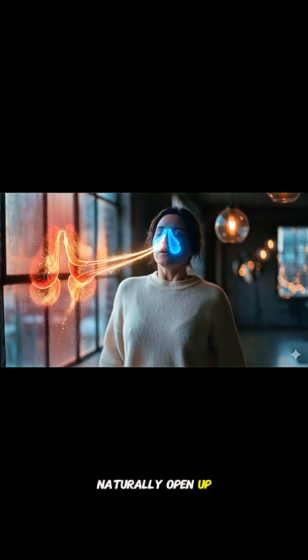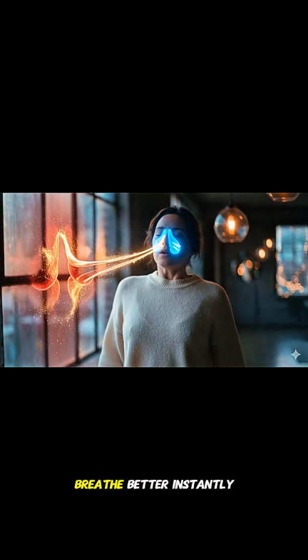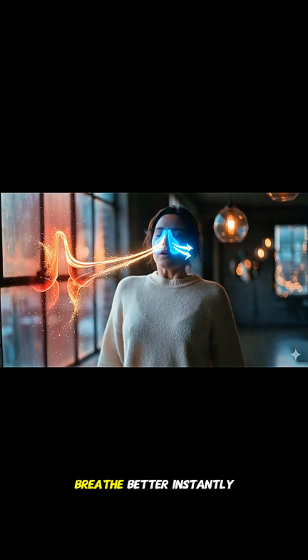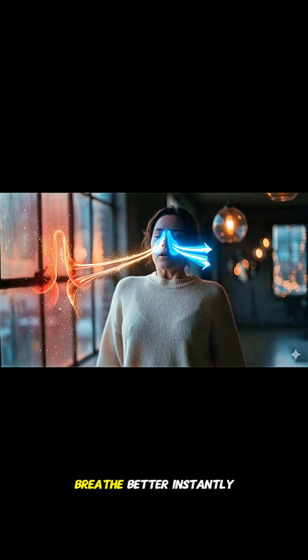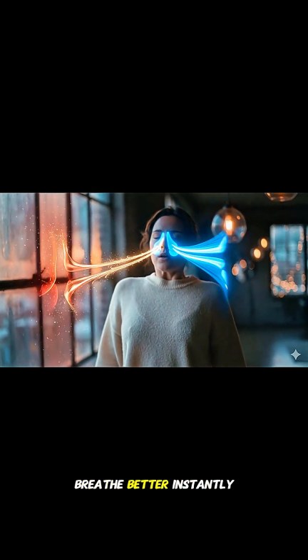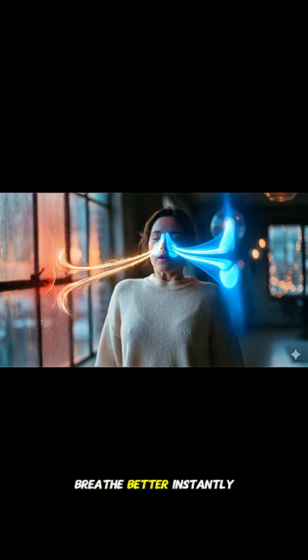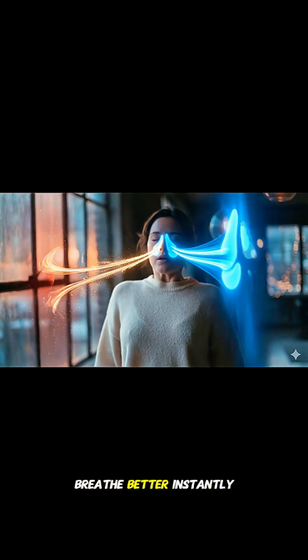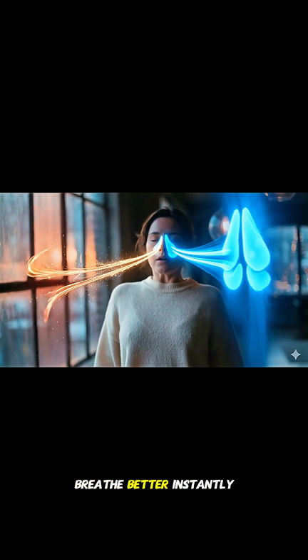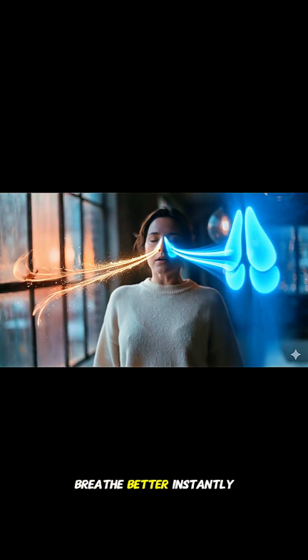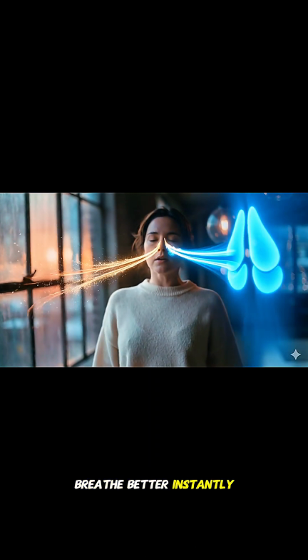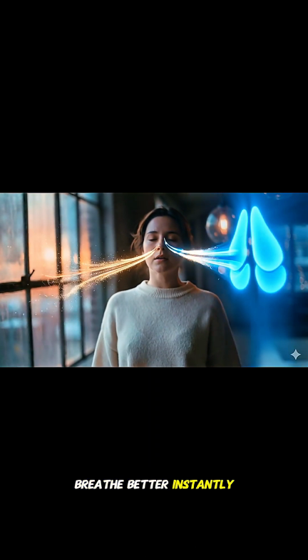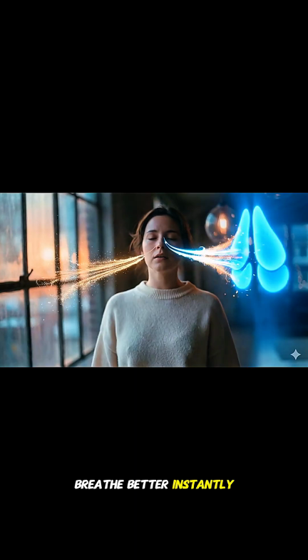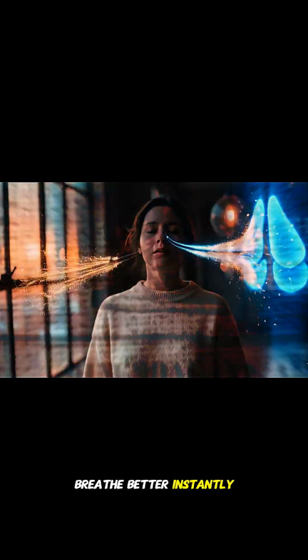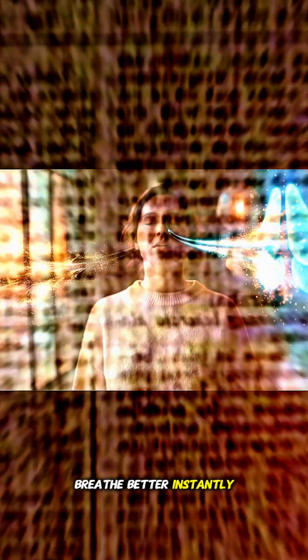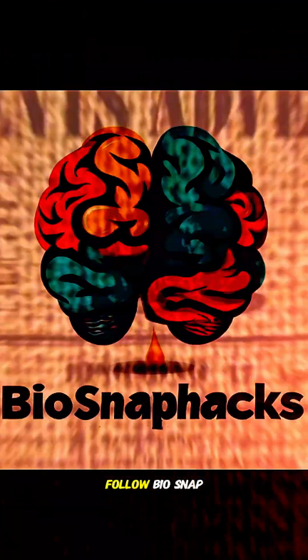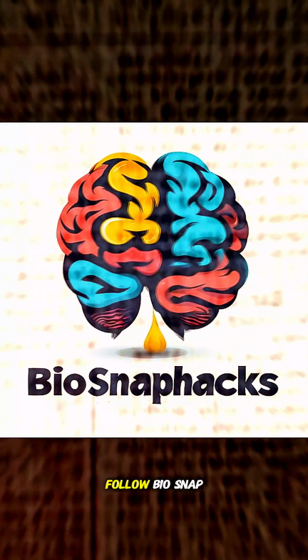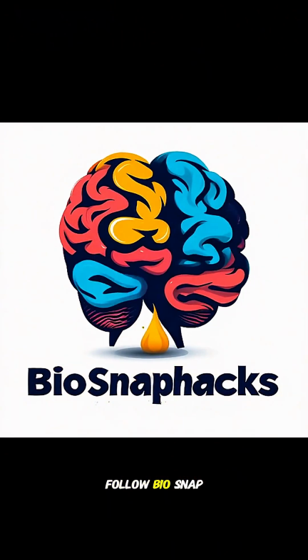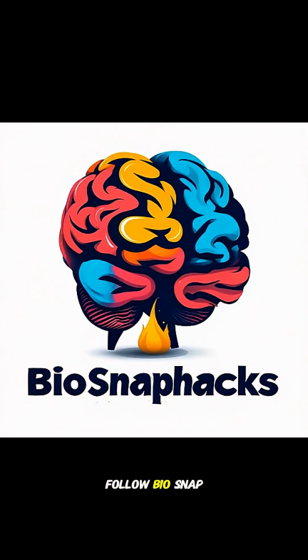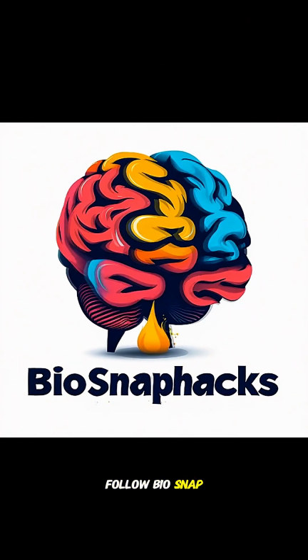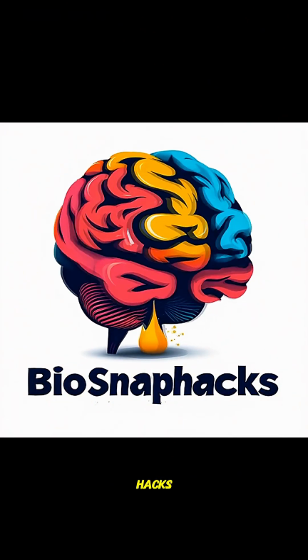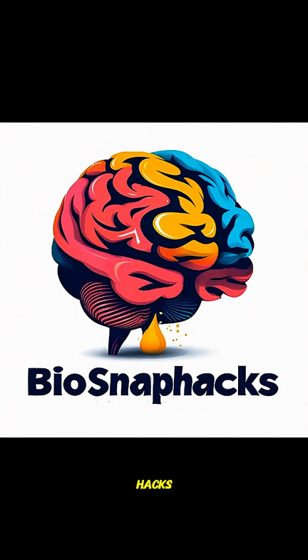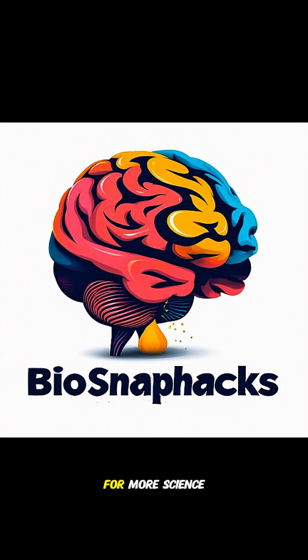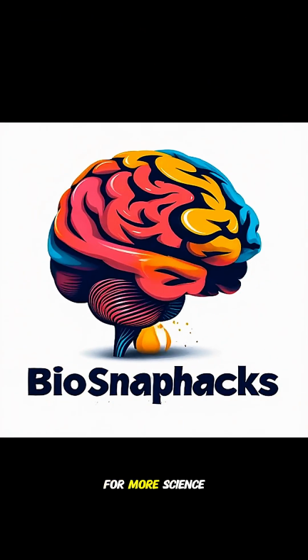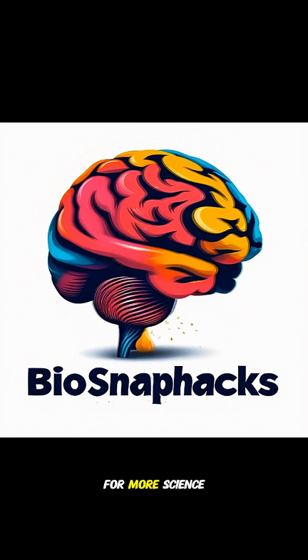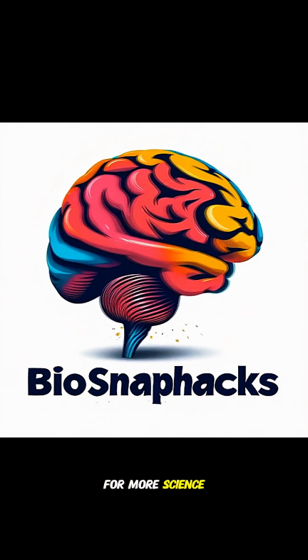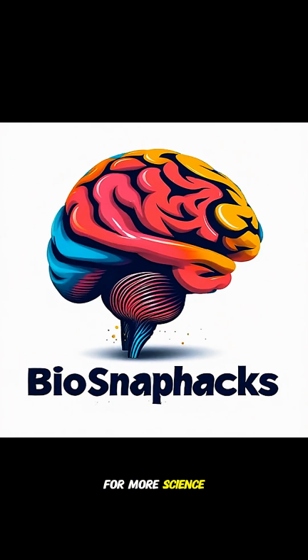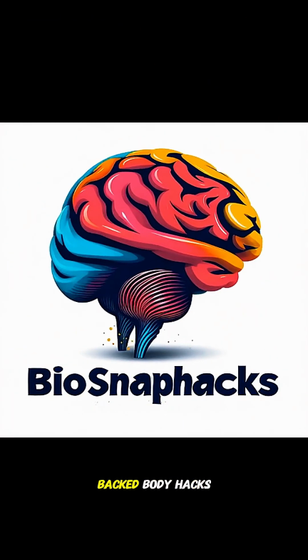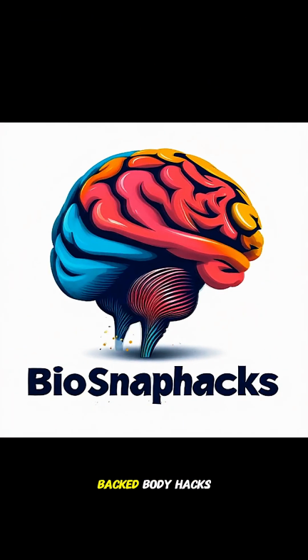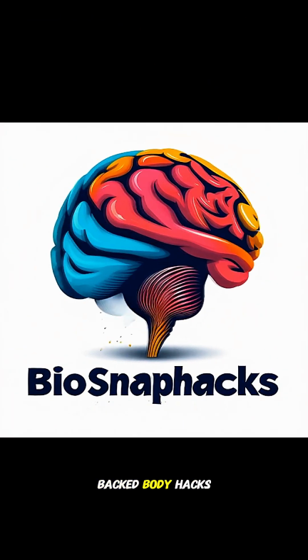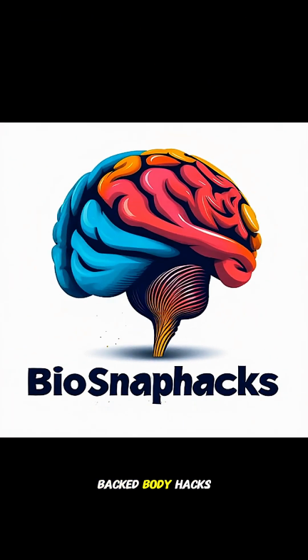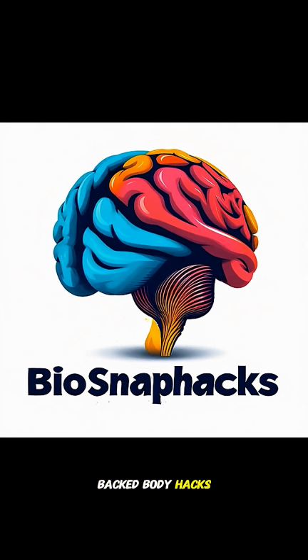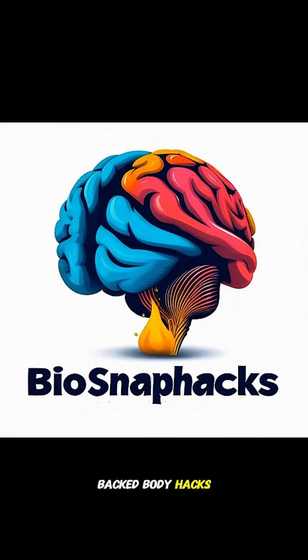Breathe better. Instantly. Follow Biosnap Hacks for more science-backed body hacks. Take care.